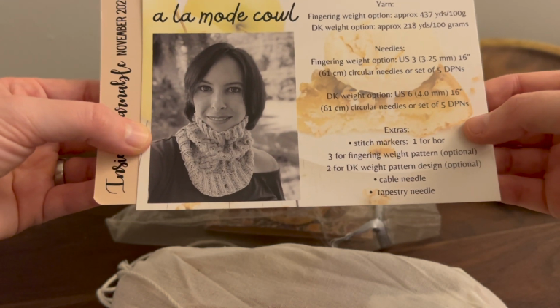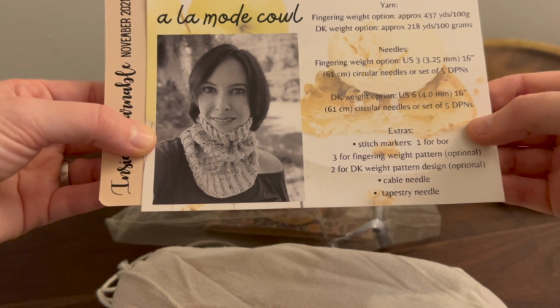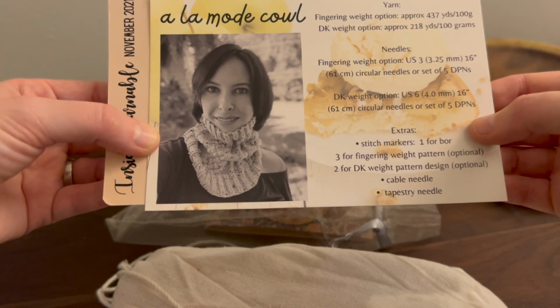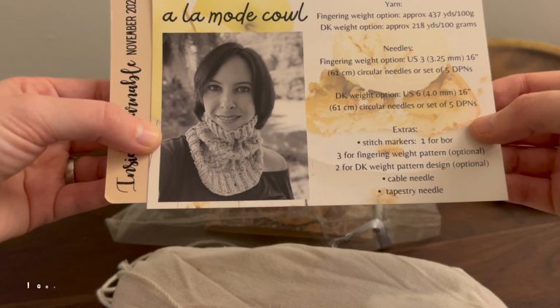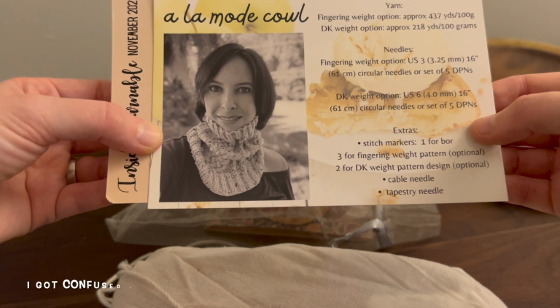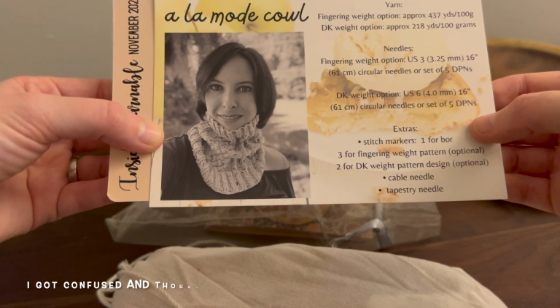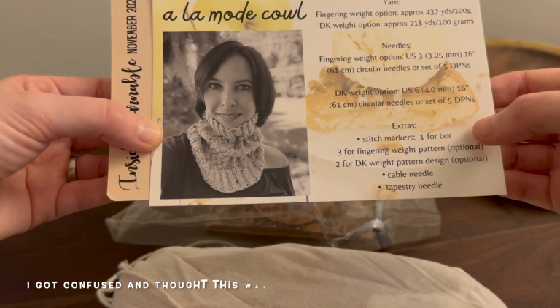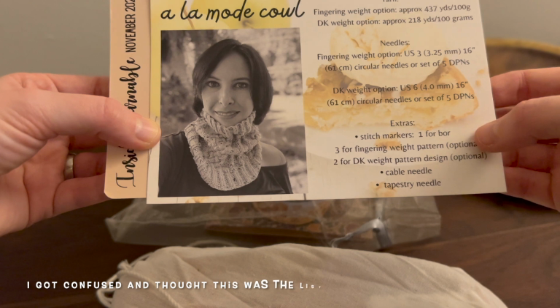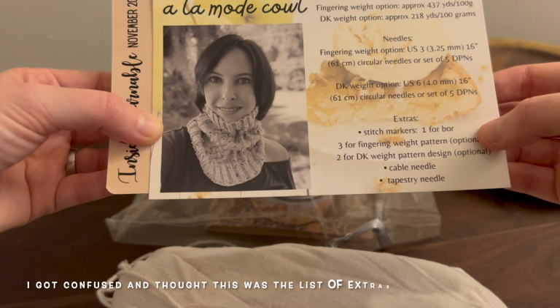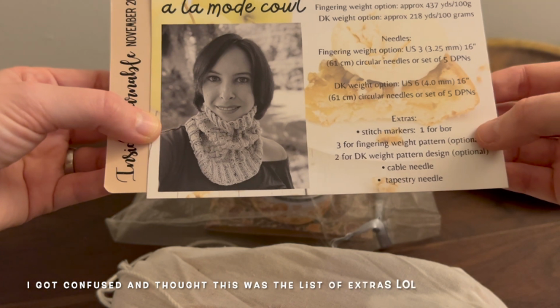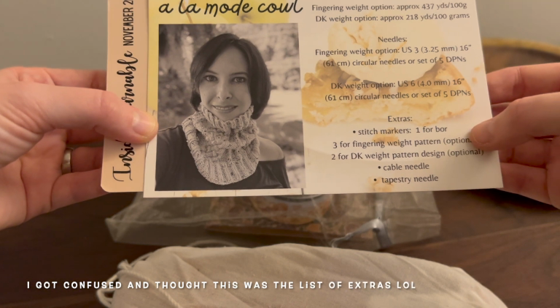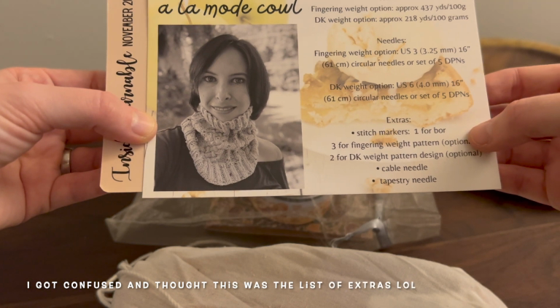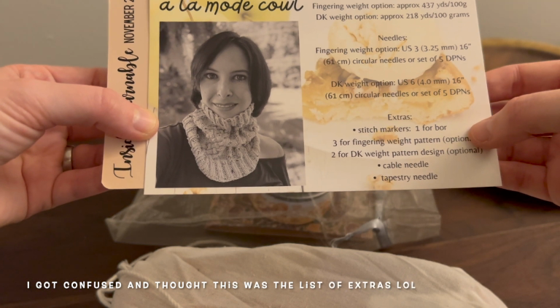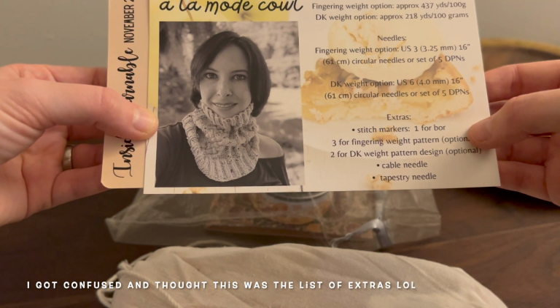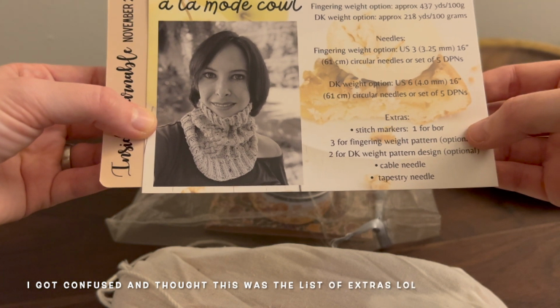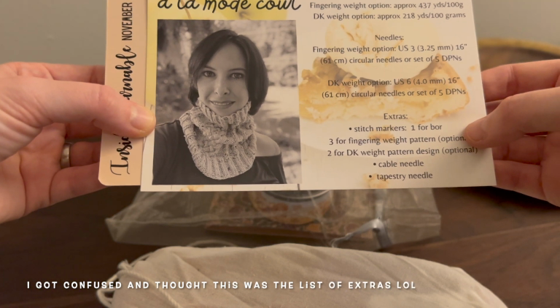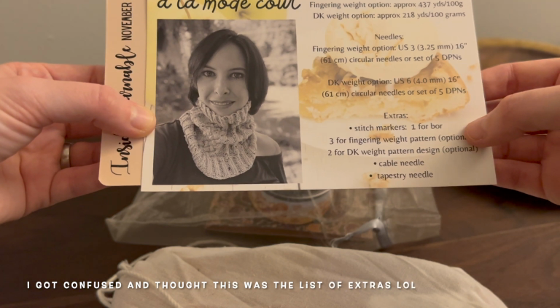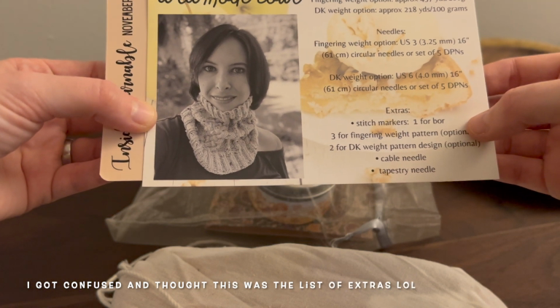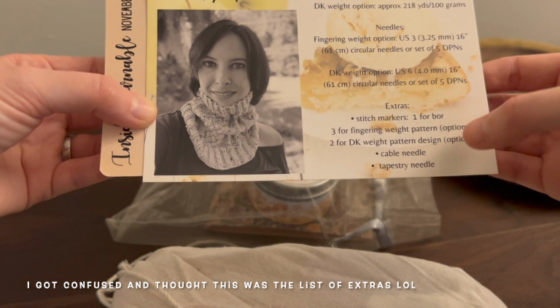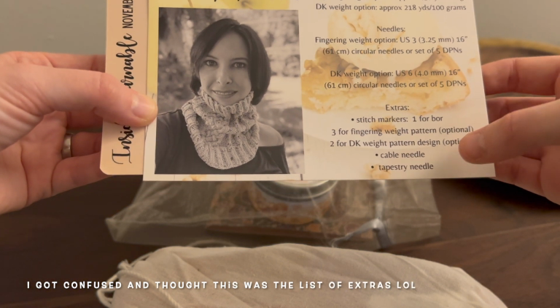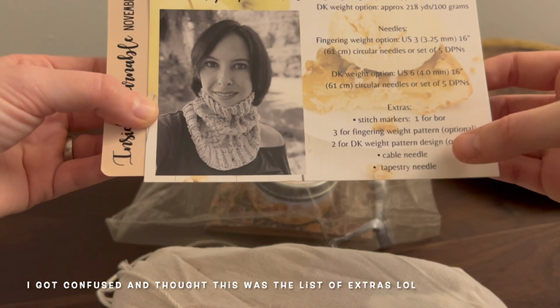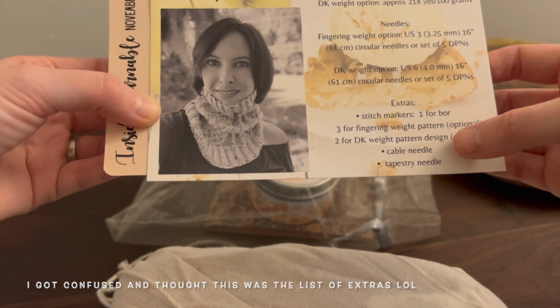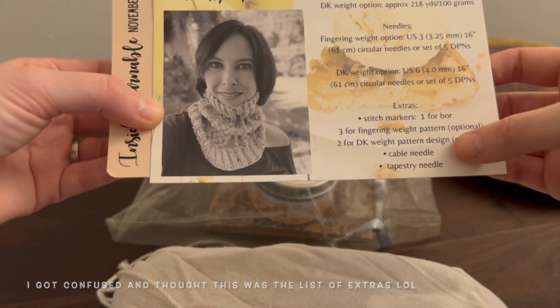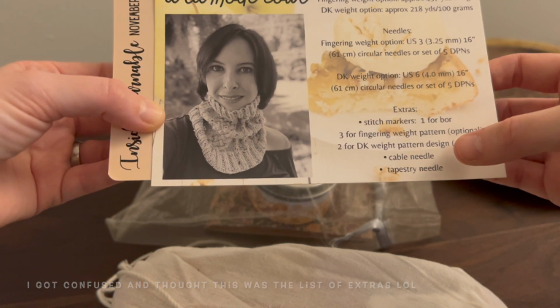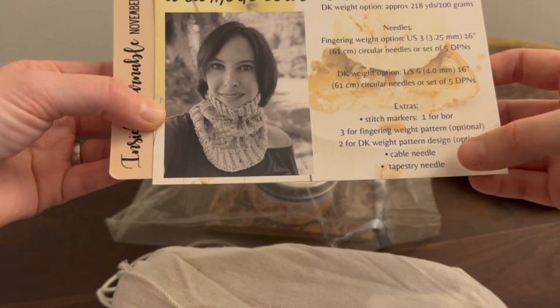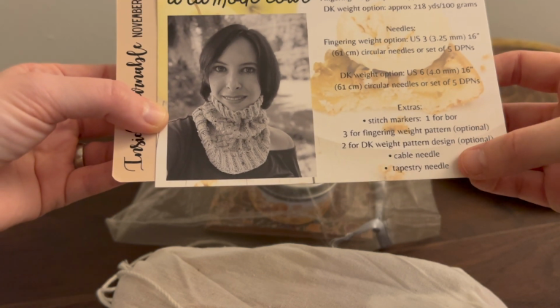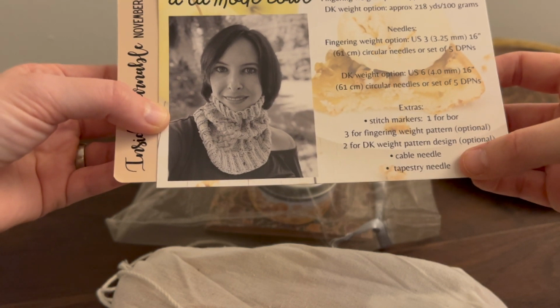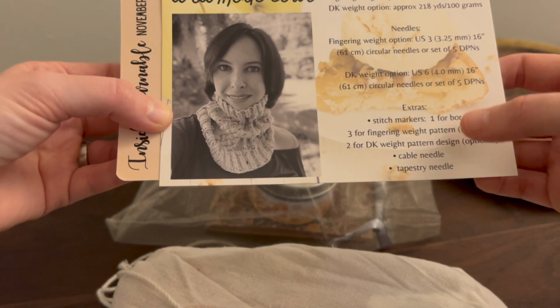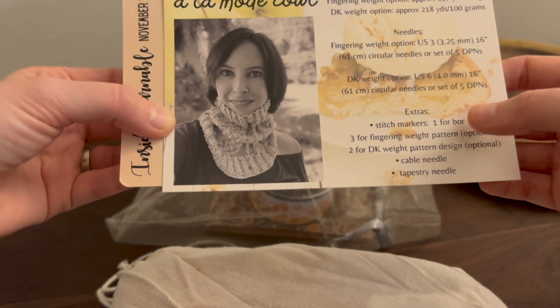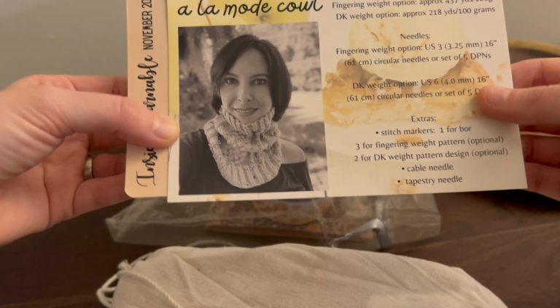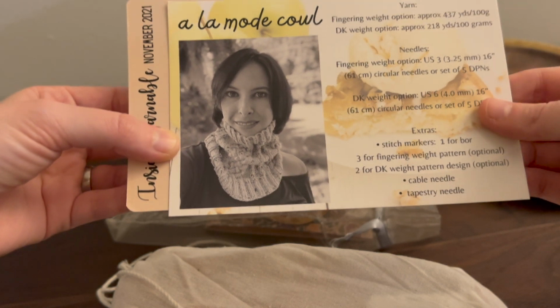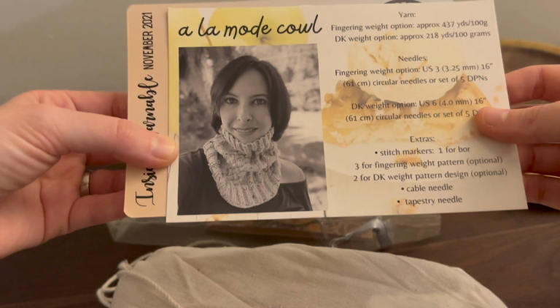We have a stitch marker, a pattern, a cable needle, and a tapestry needle. Very nice.